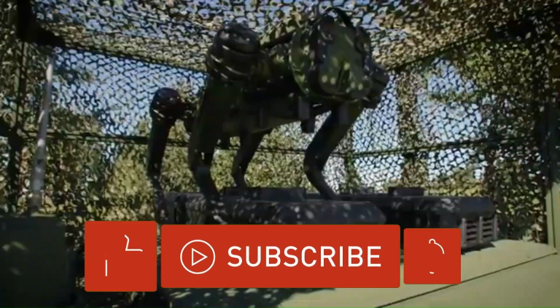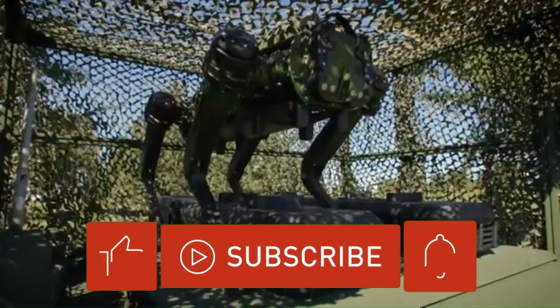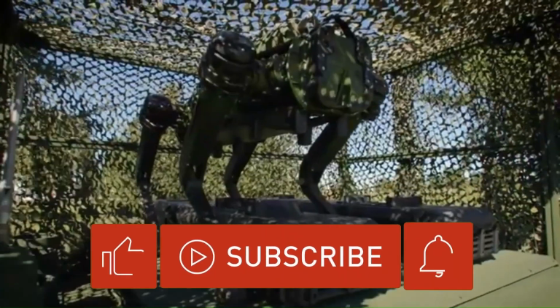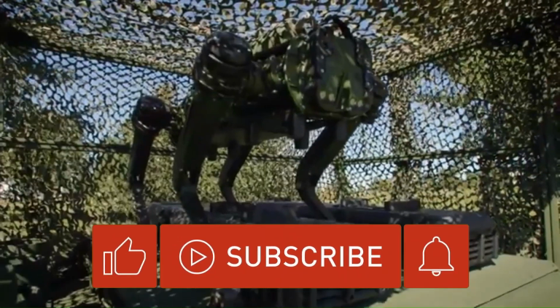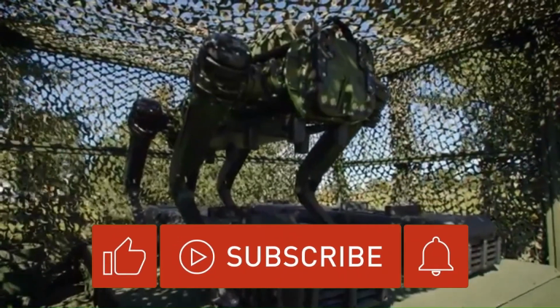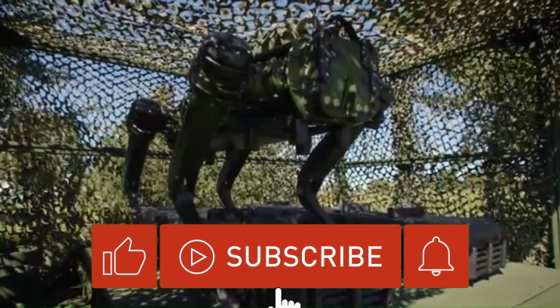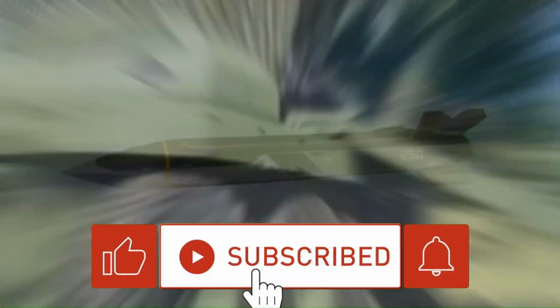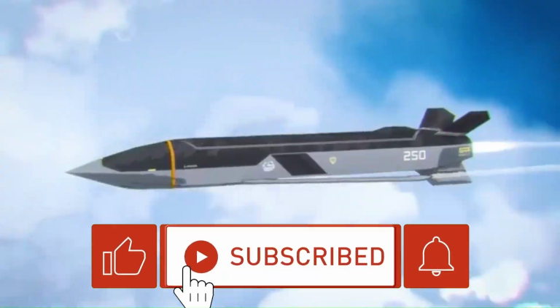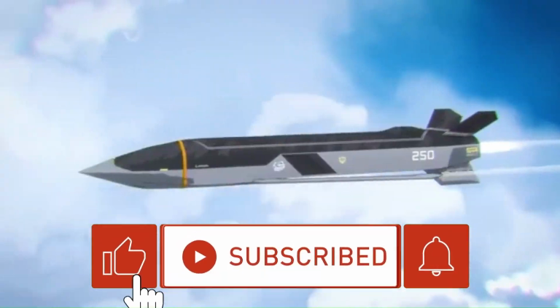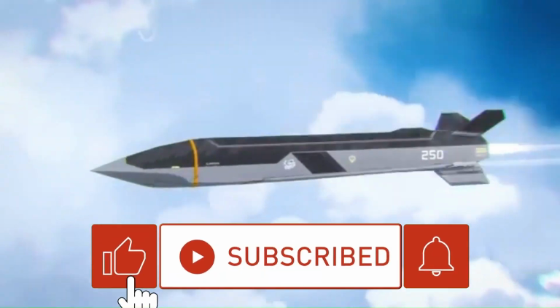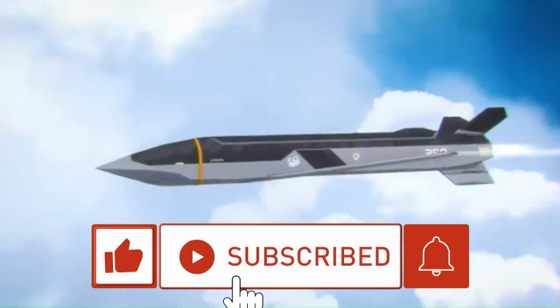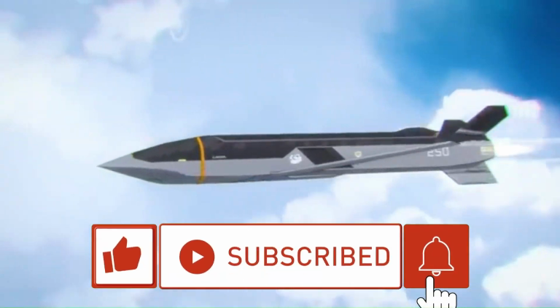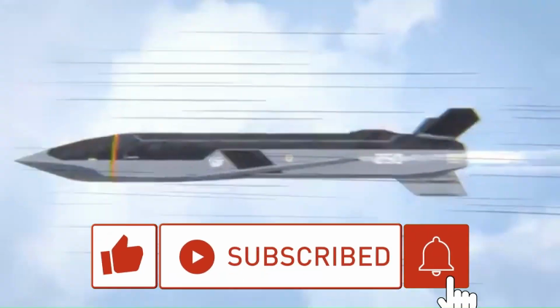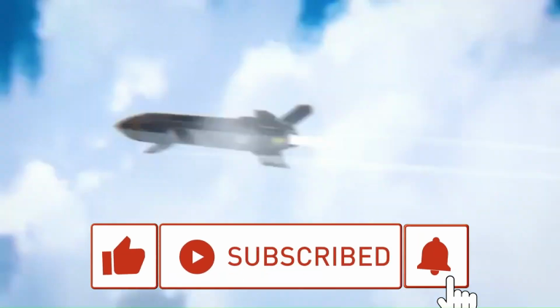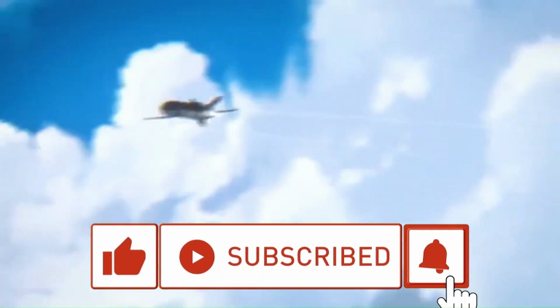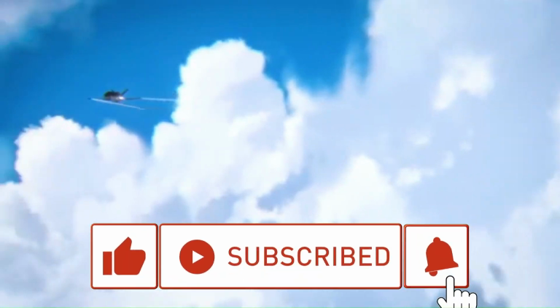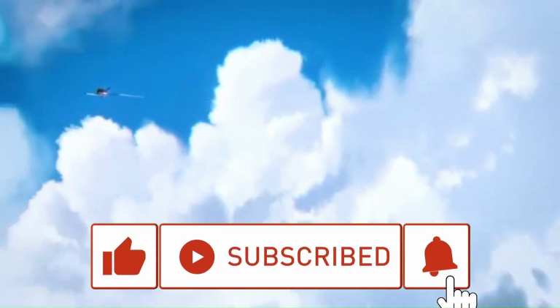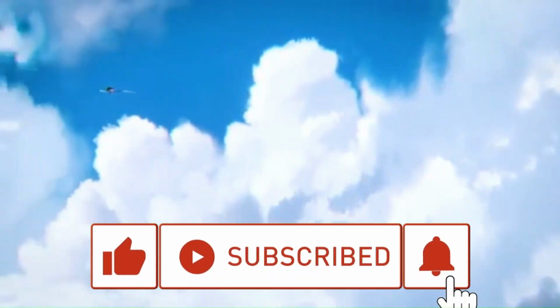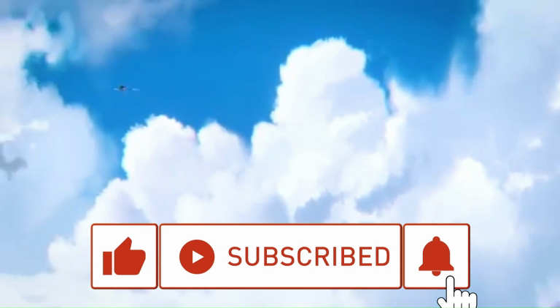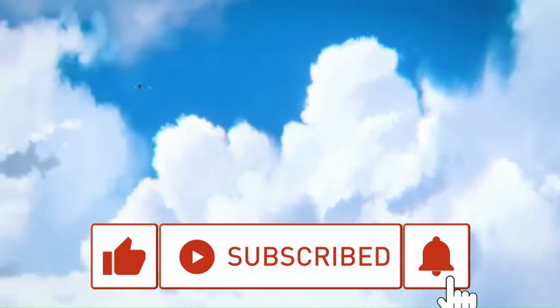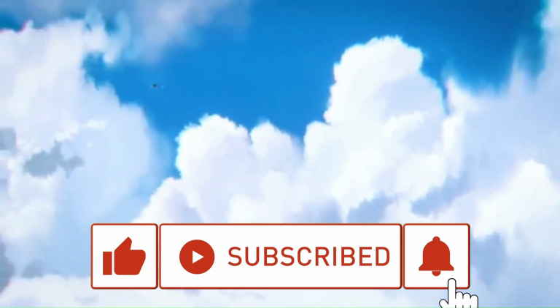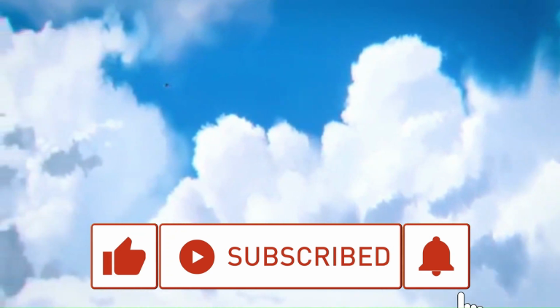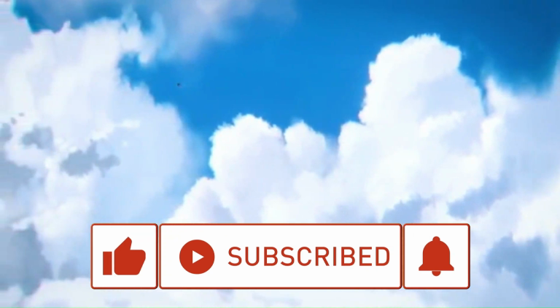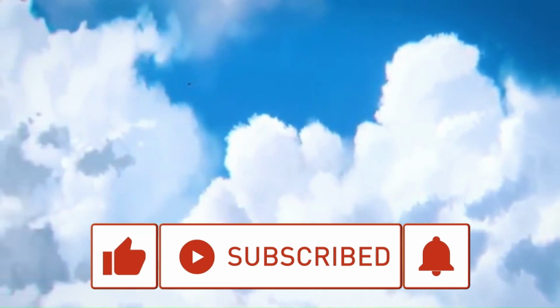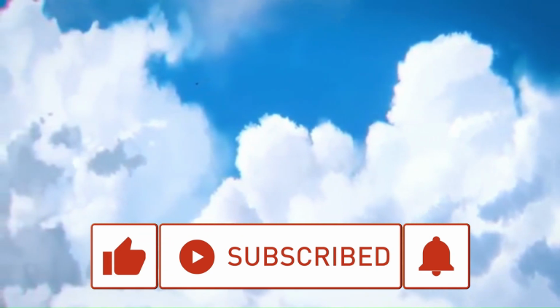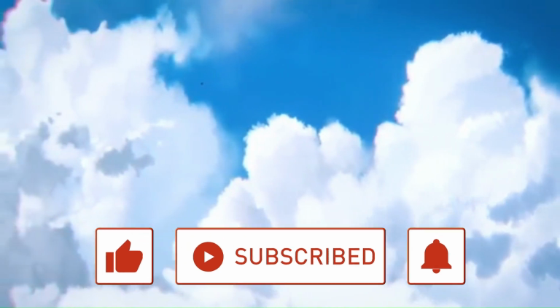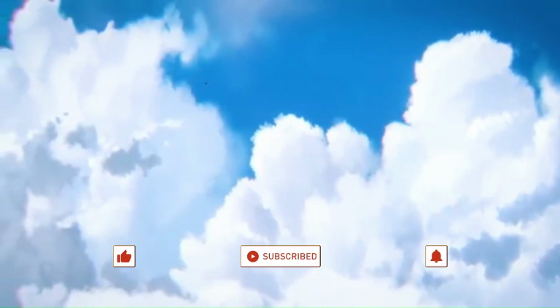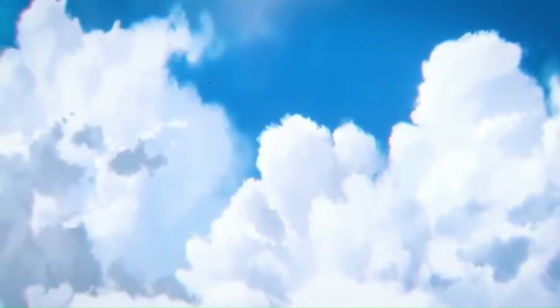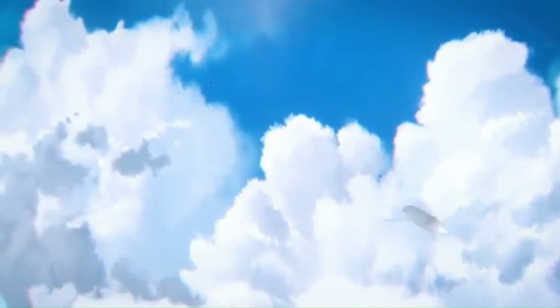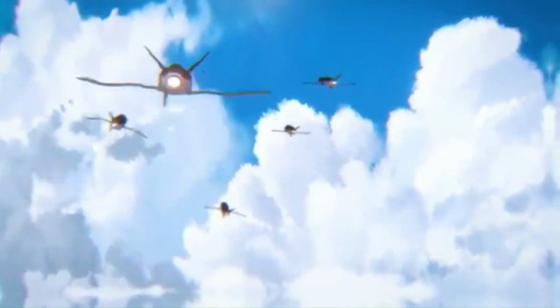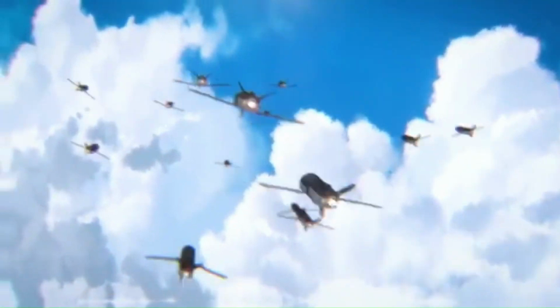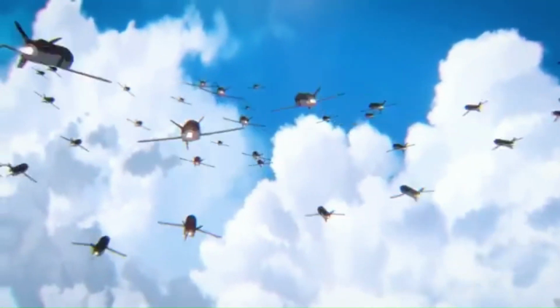But first, take a moment to subscribe to our YouTube channel so you know first when we post new content.